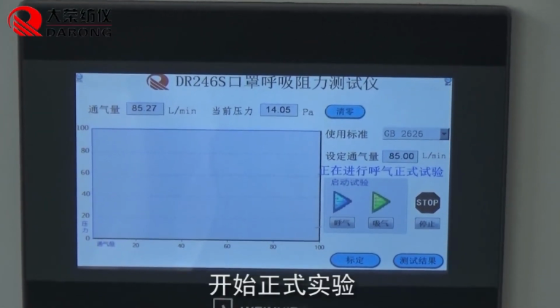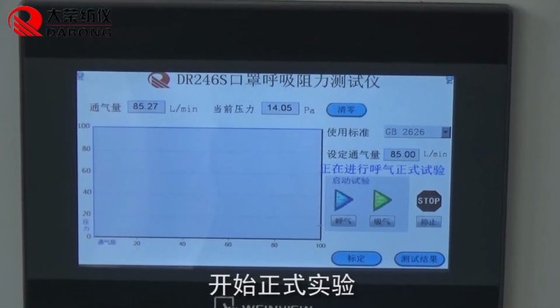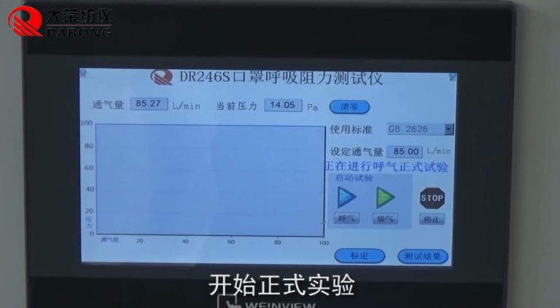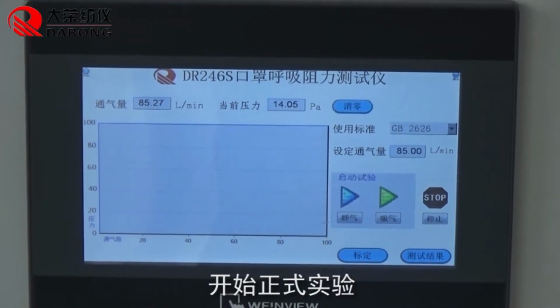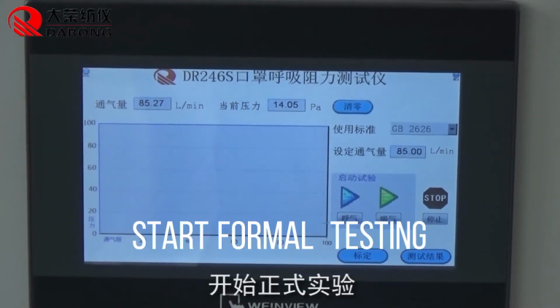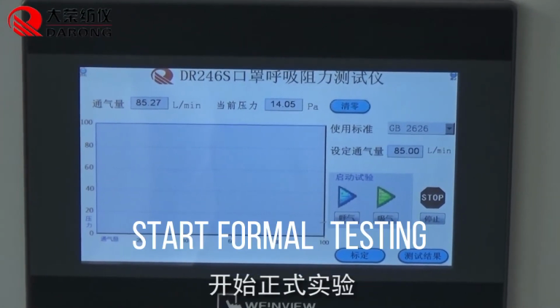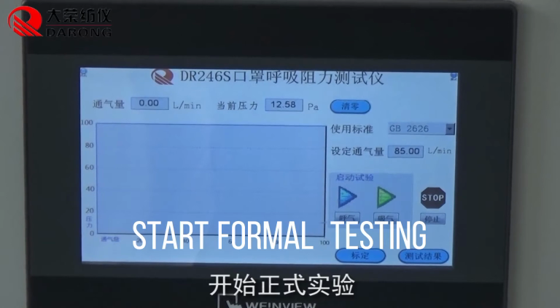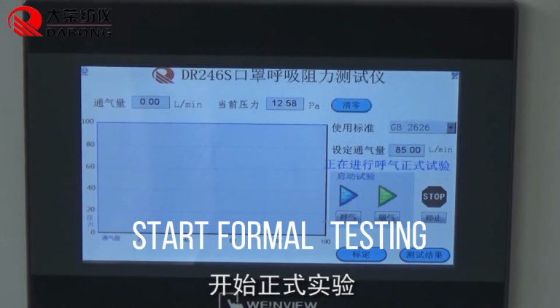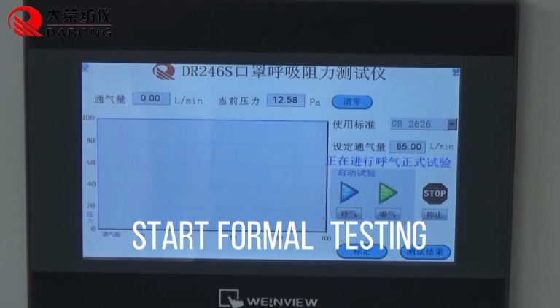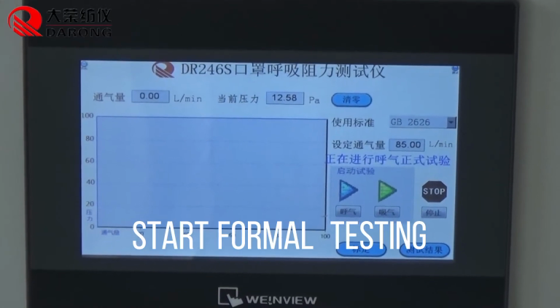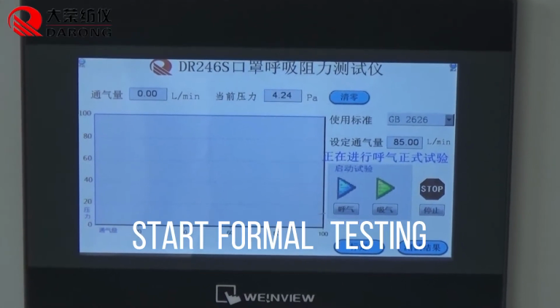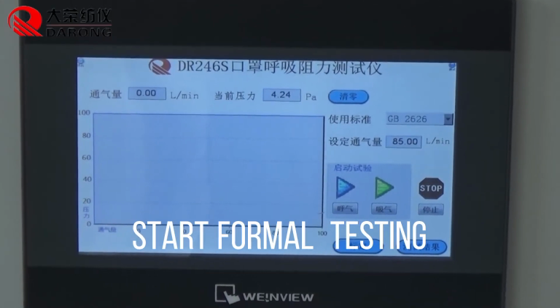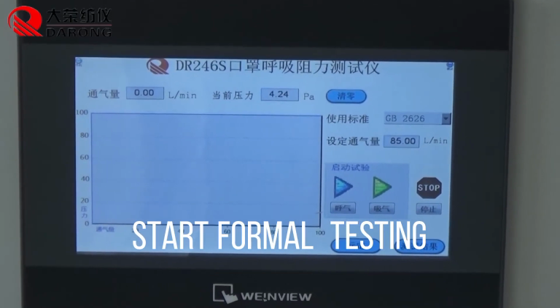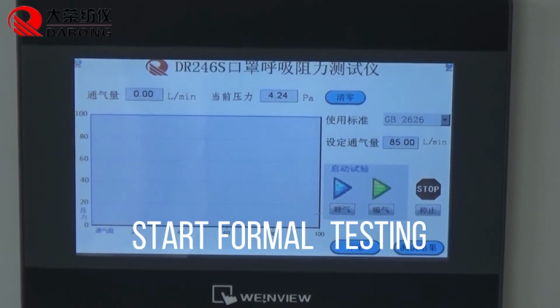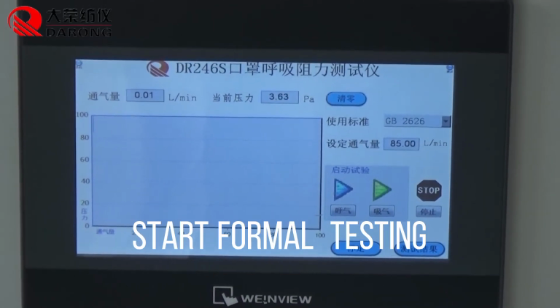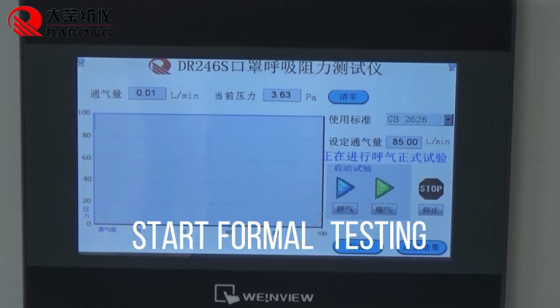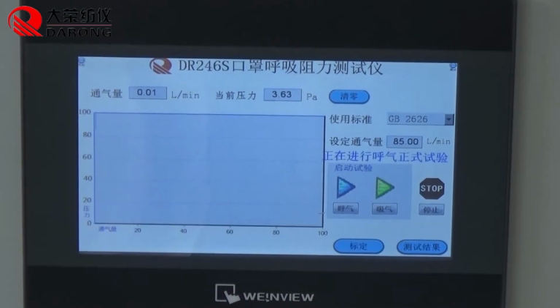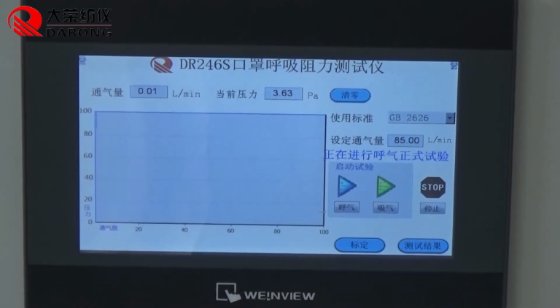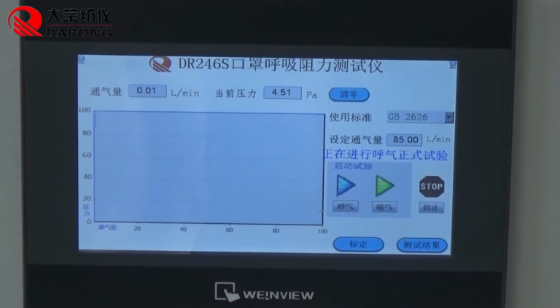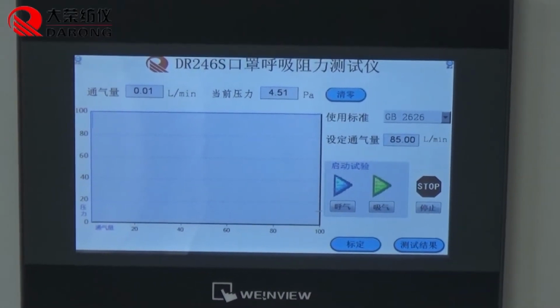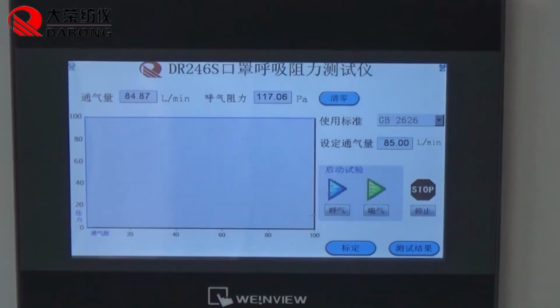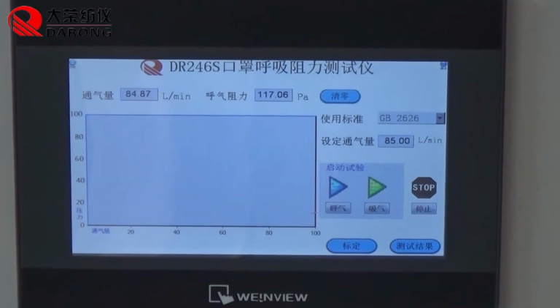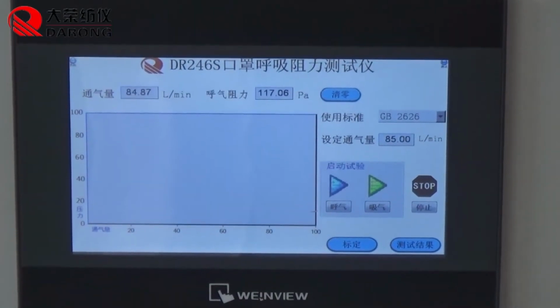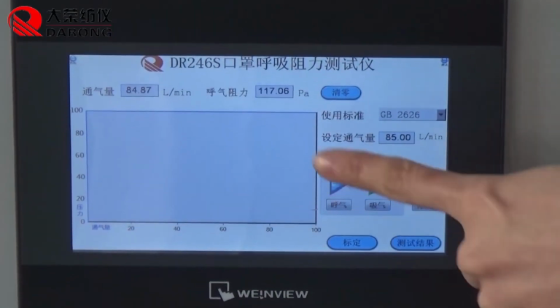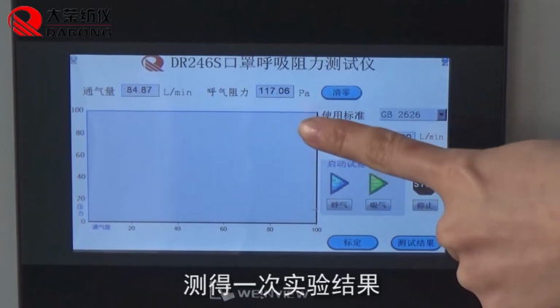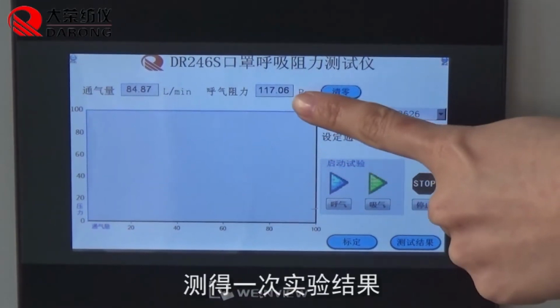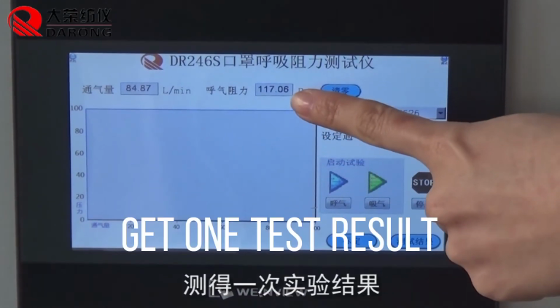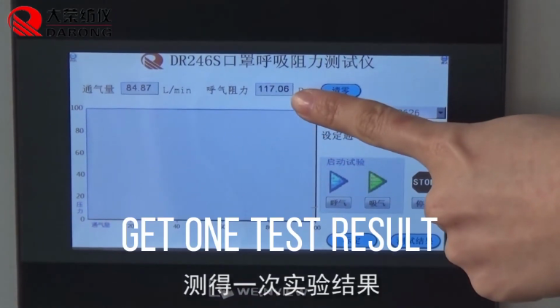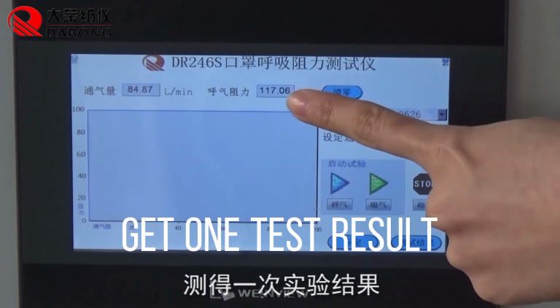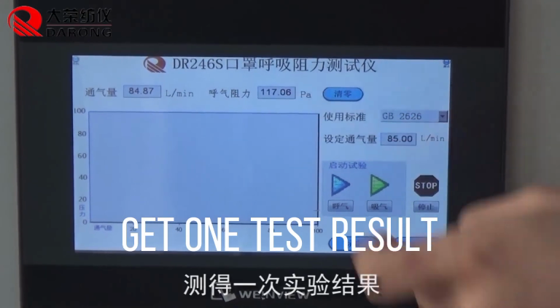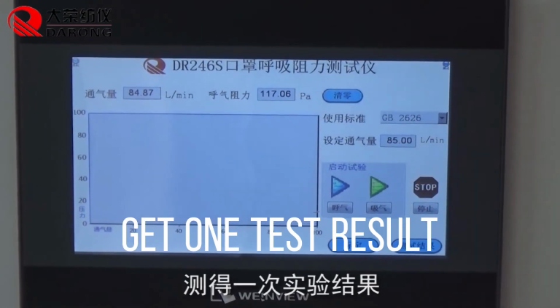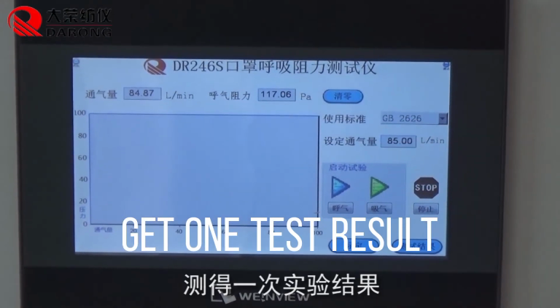Start formal testing. This will get one test result.